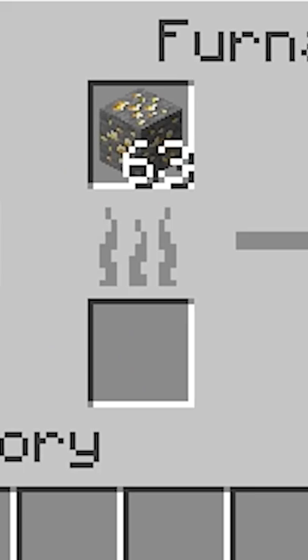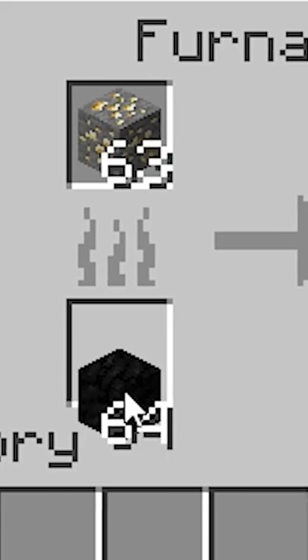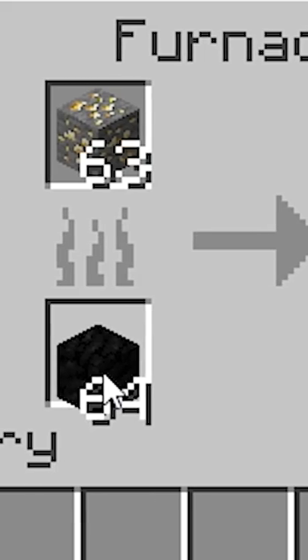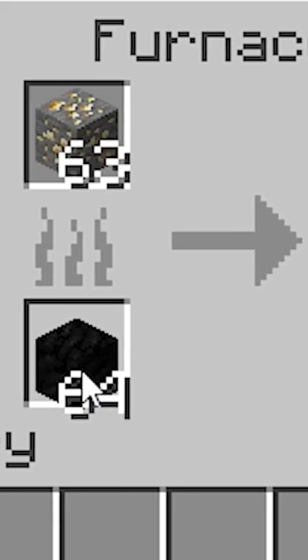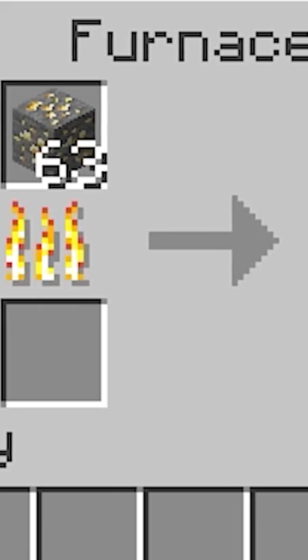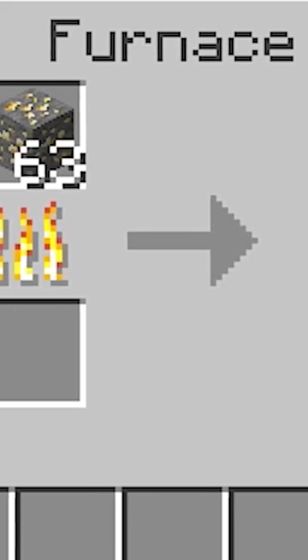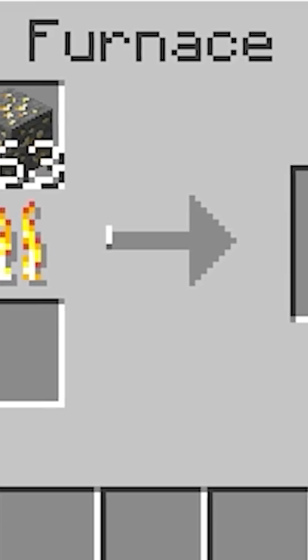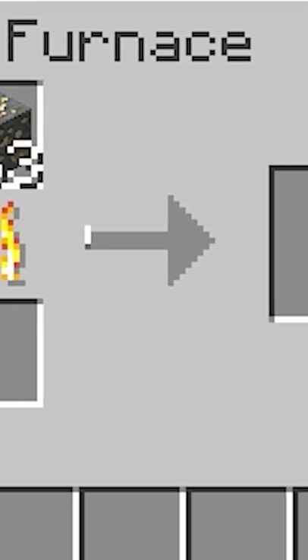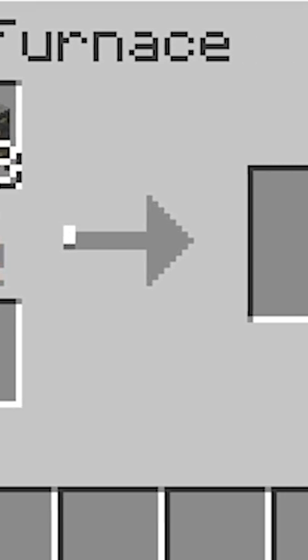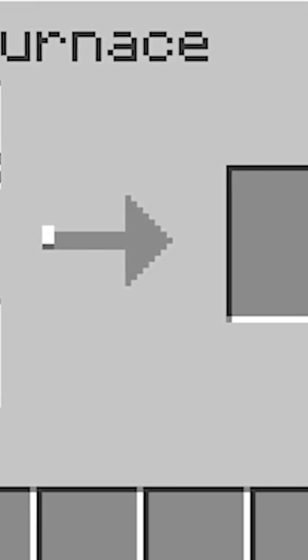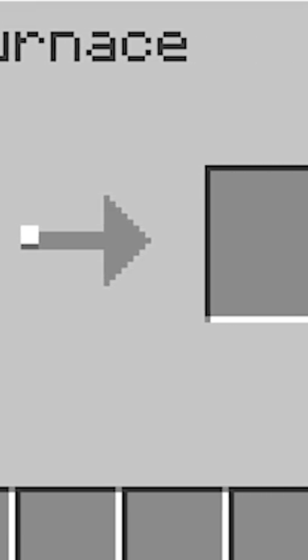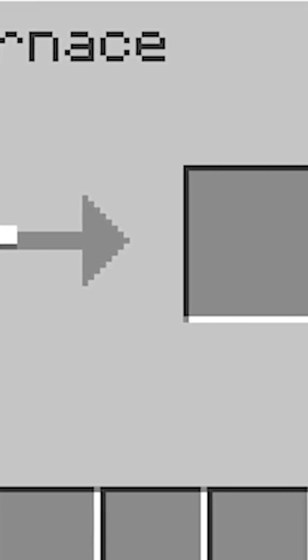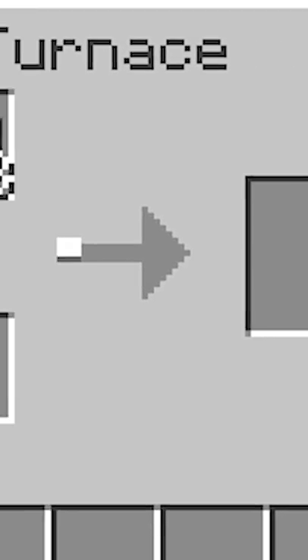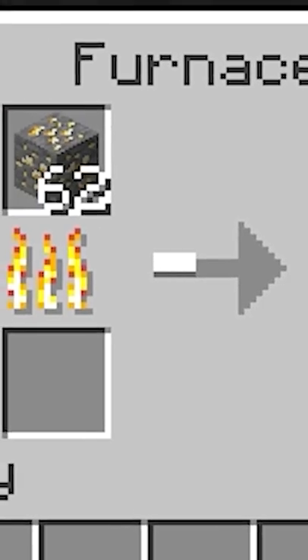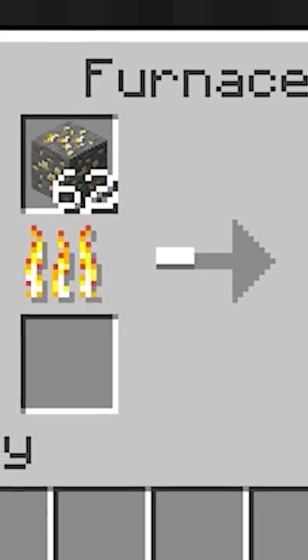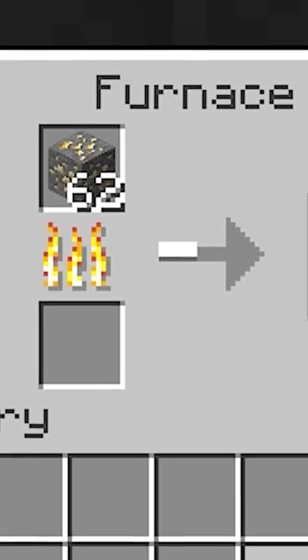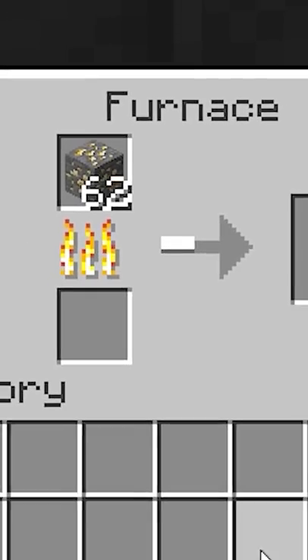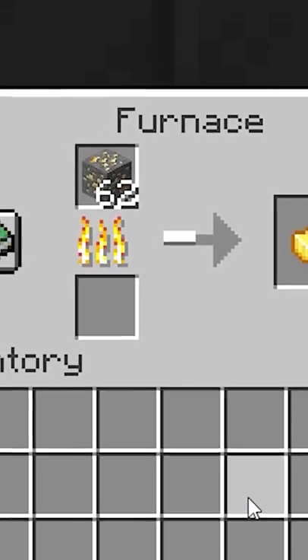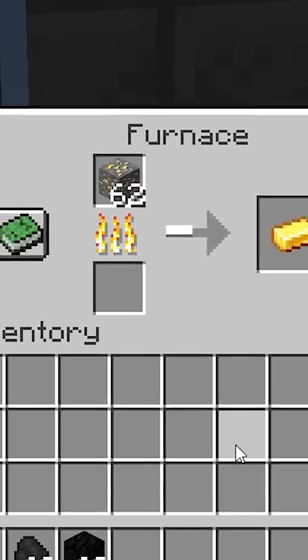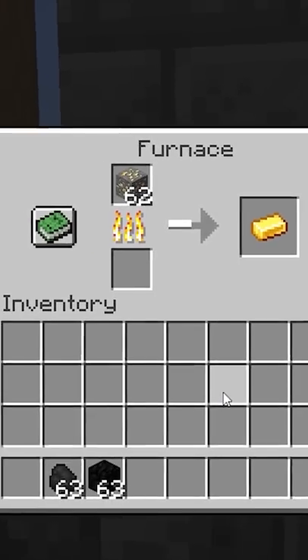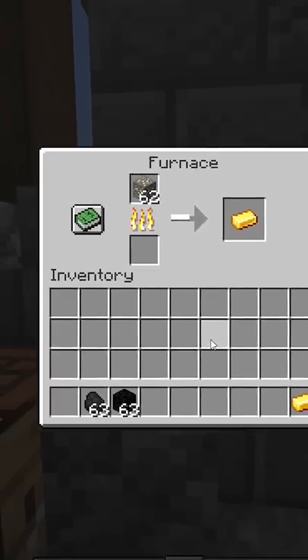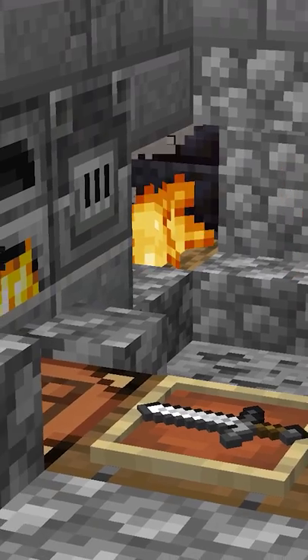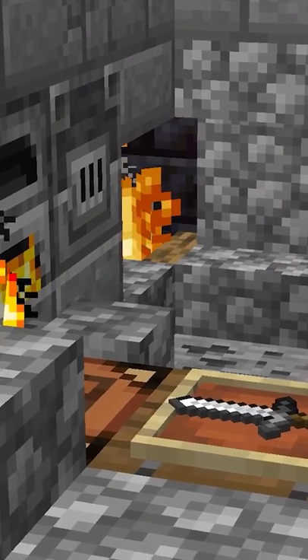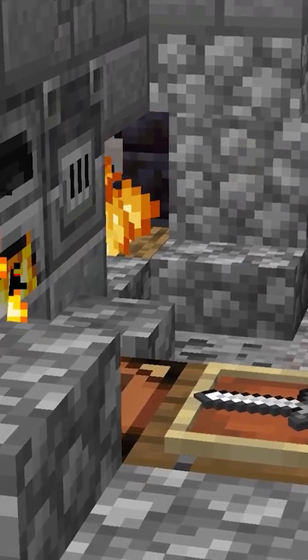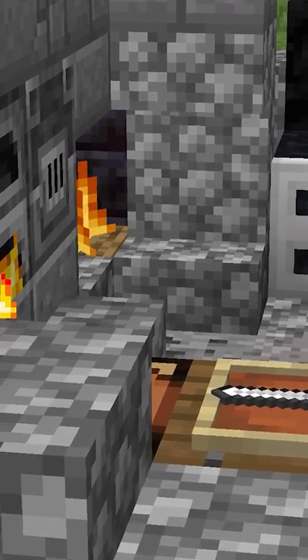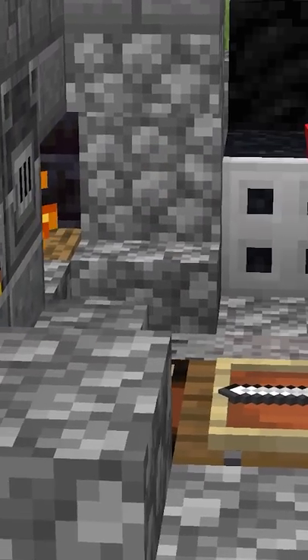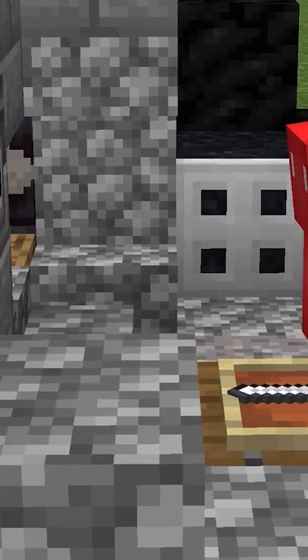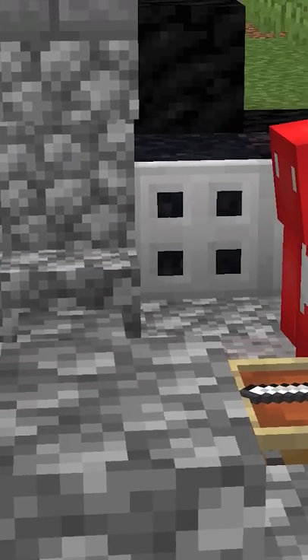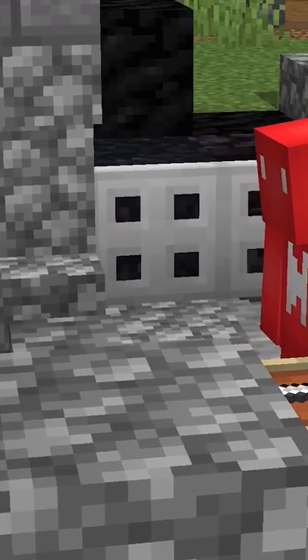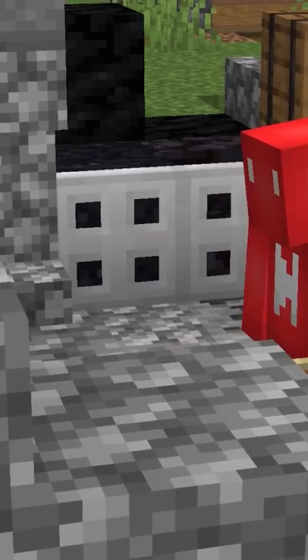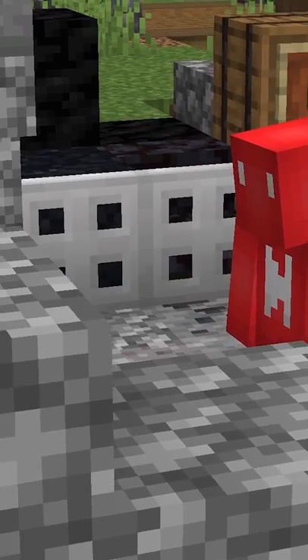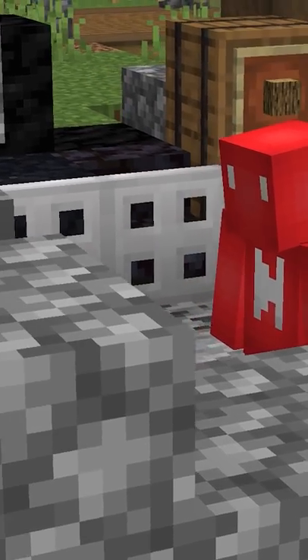When you craft it into a block, it does the equivalent of 10 coal smelts. Meaning that for big smelting jobs, it's the way to go.